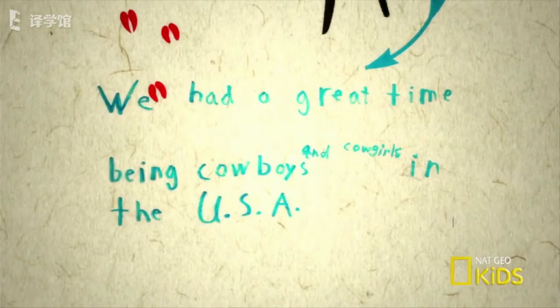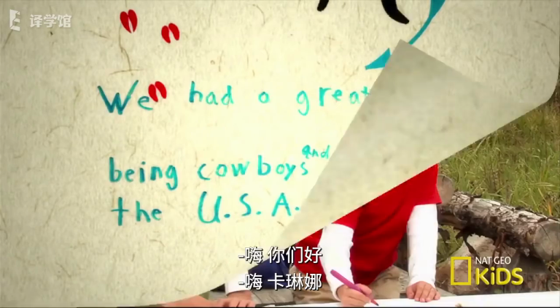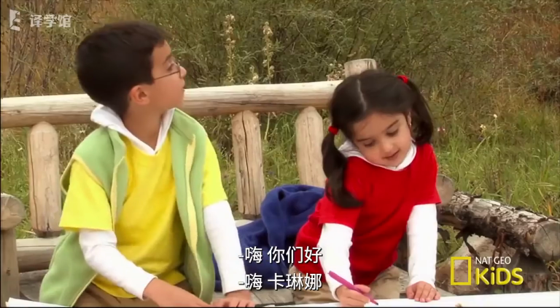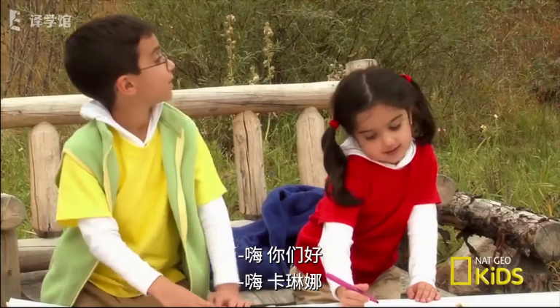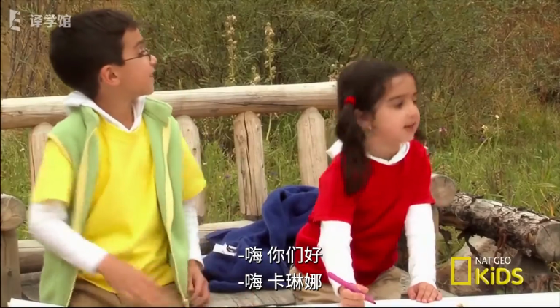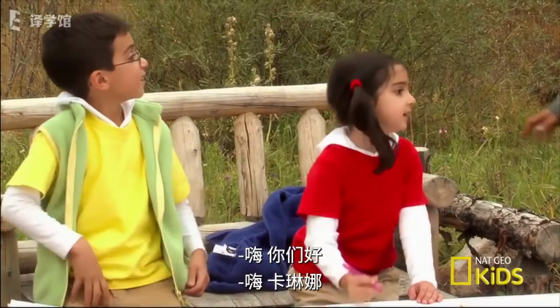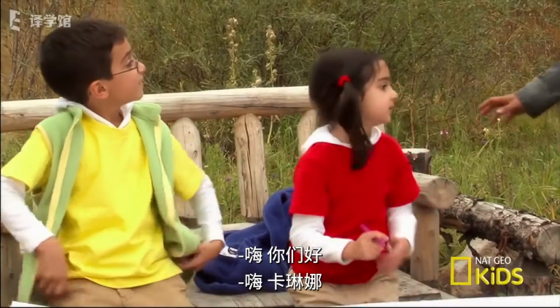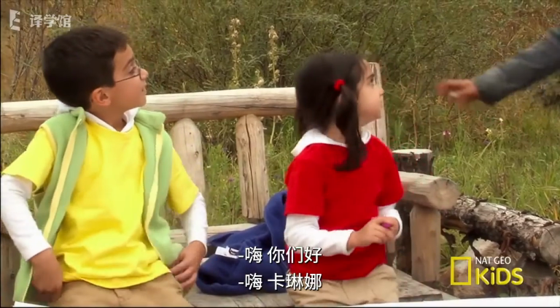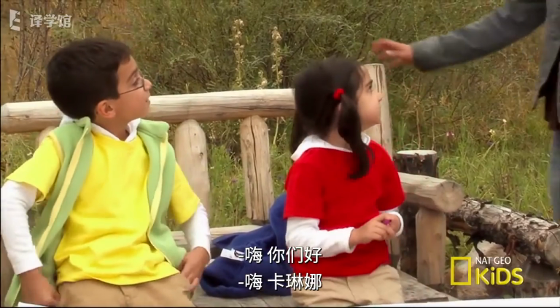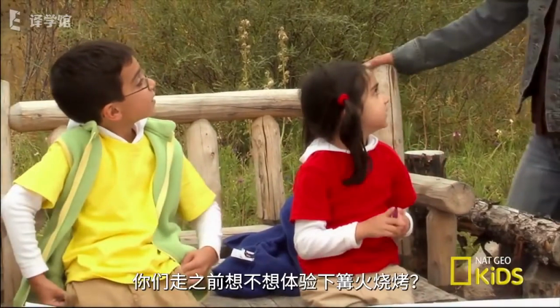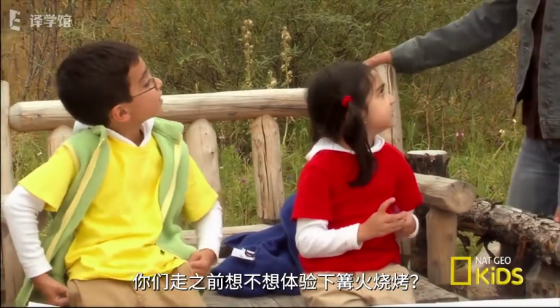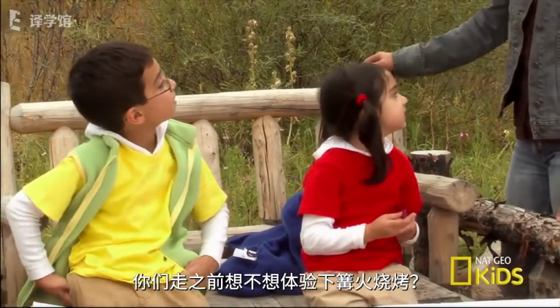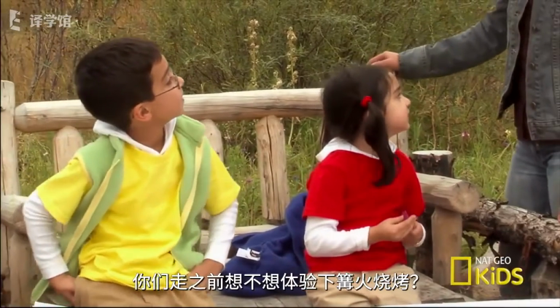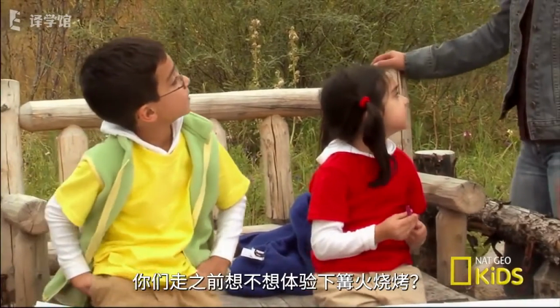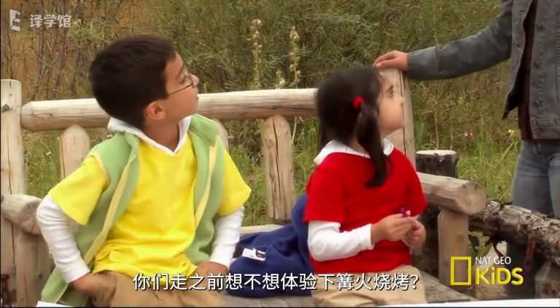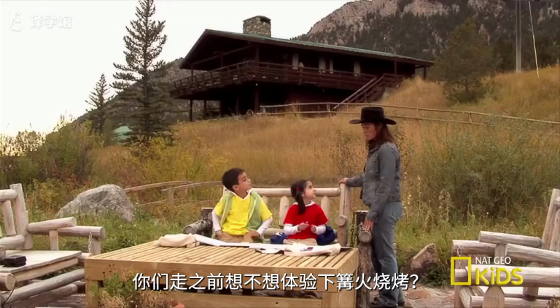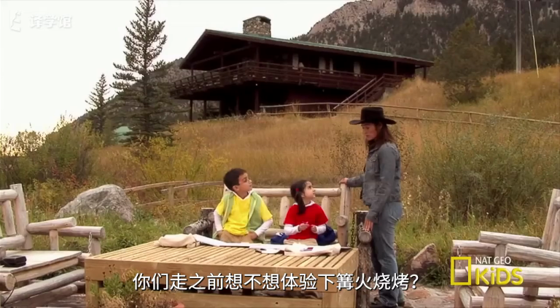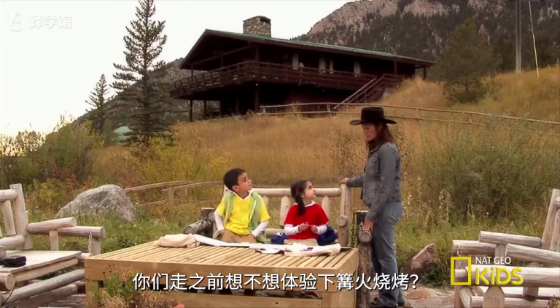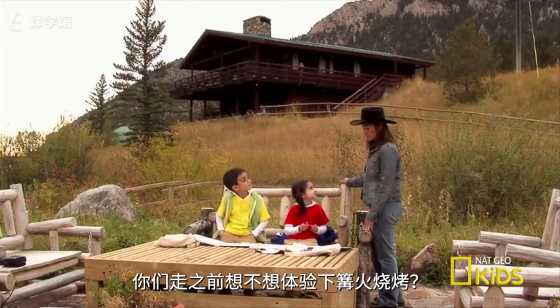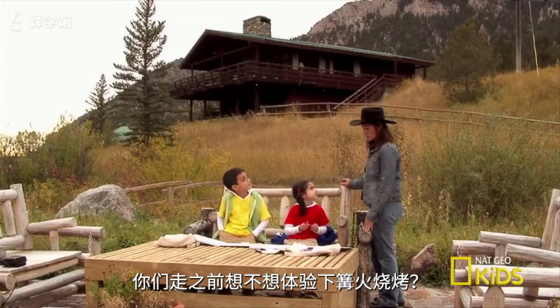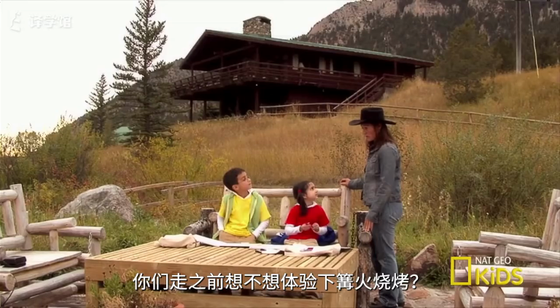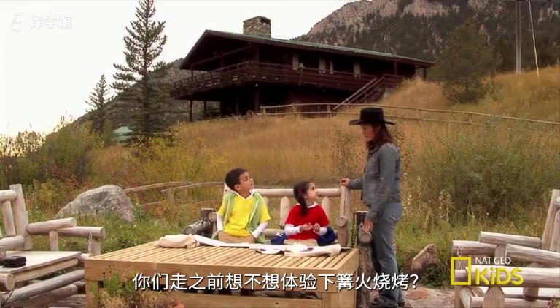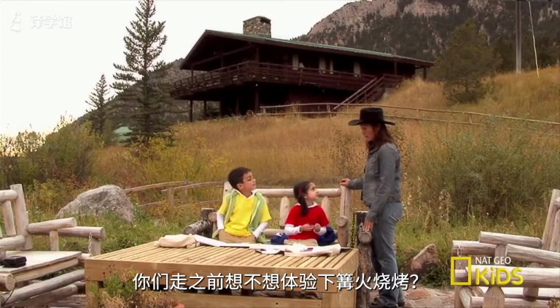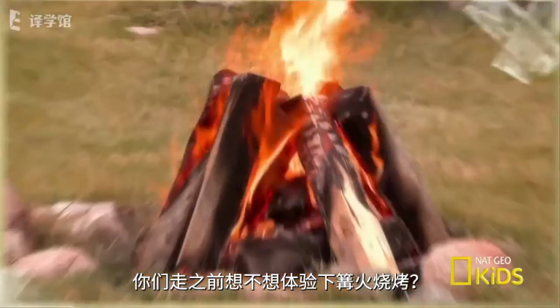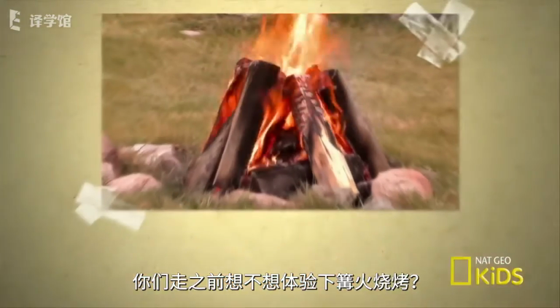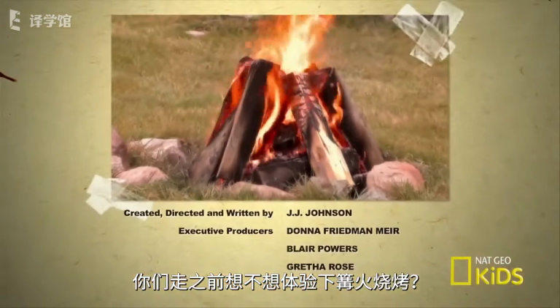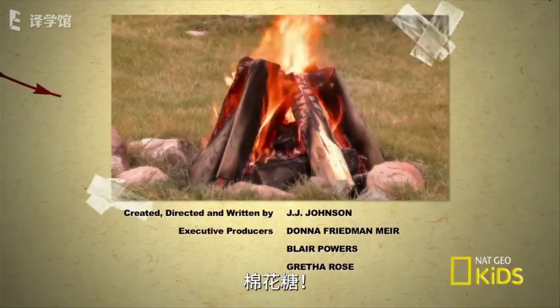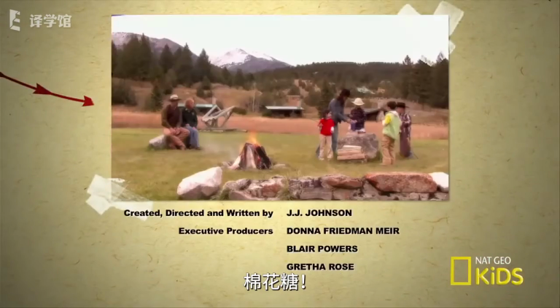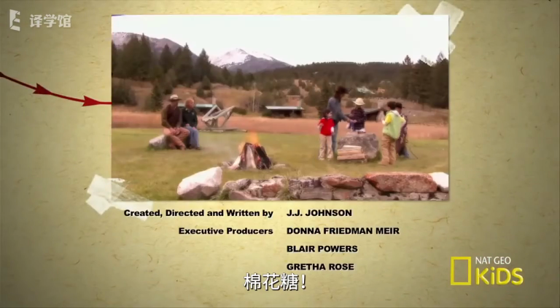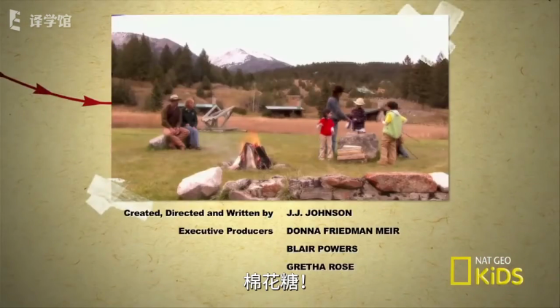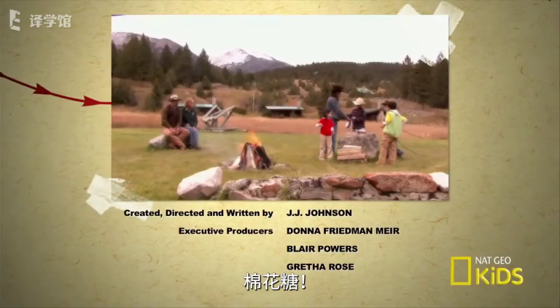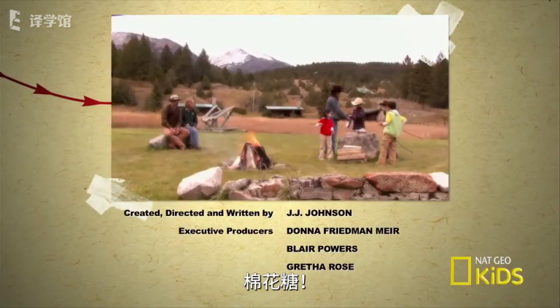Hey guys, hey Karina. Before you leave, do you want to go roast some s'mores over a bonfire? Are you hungry?